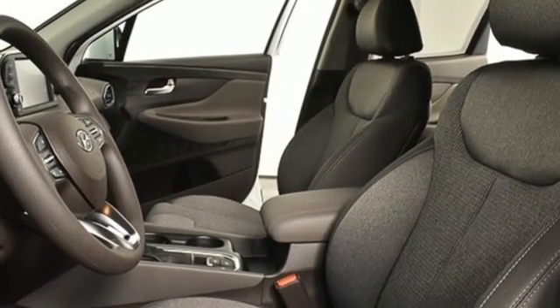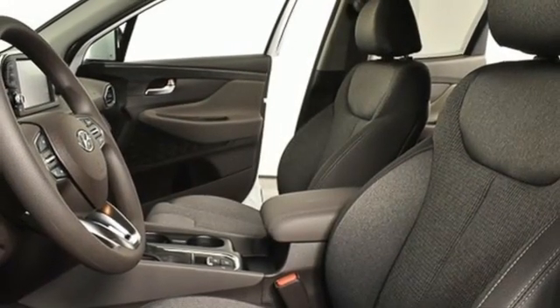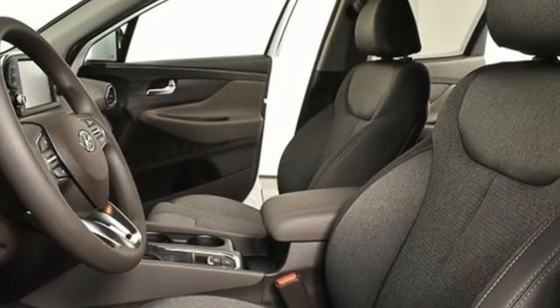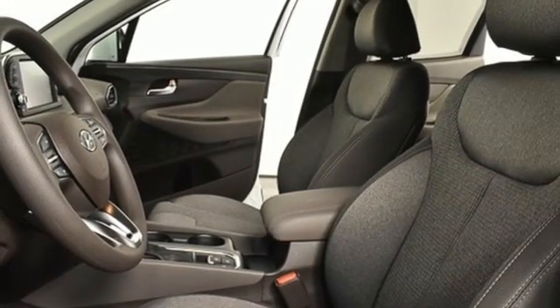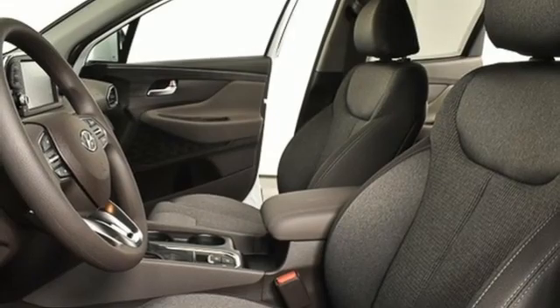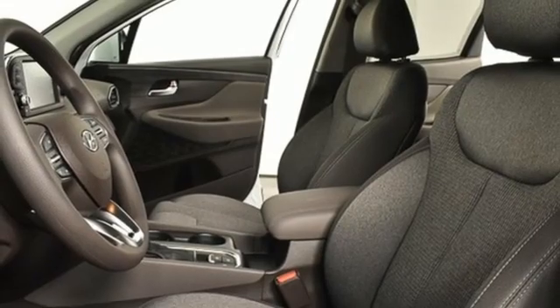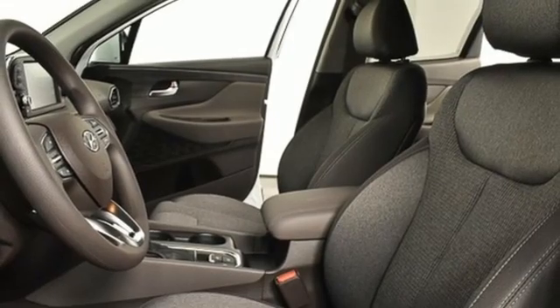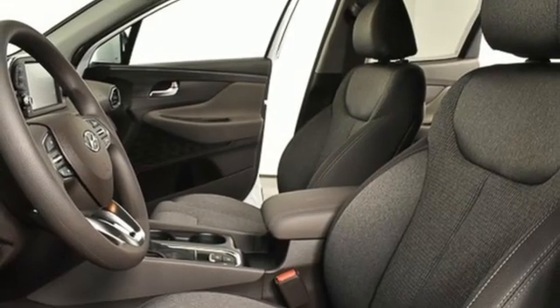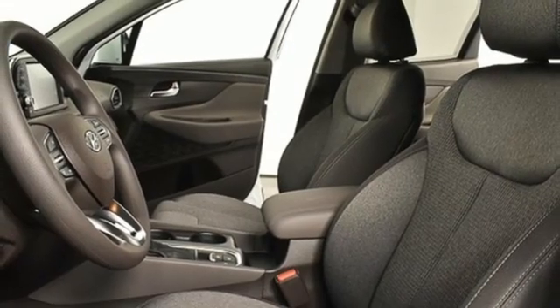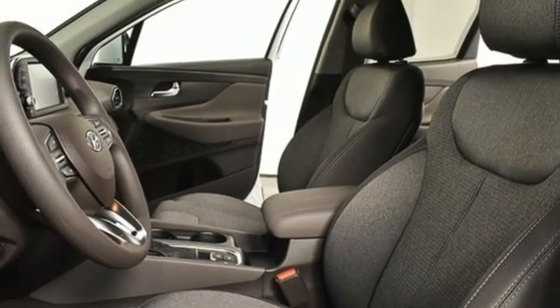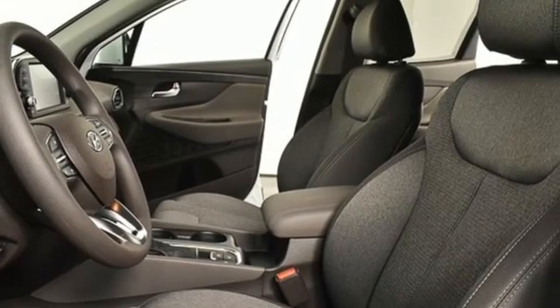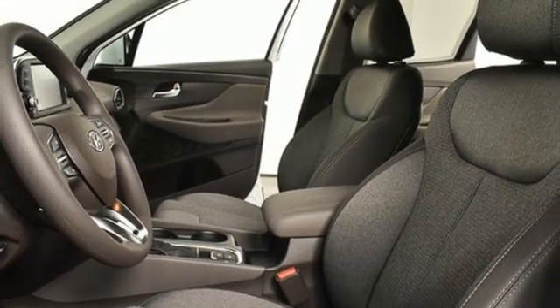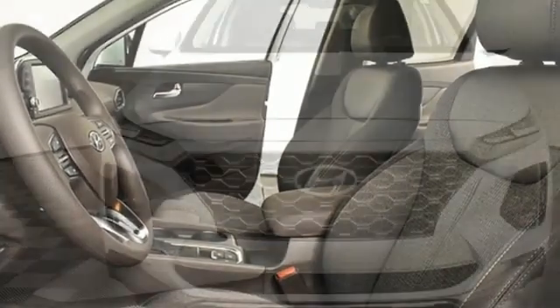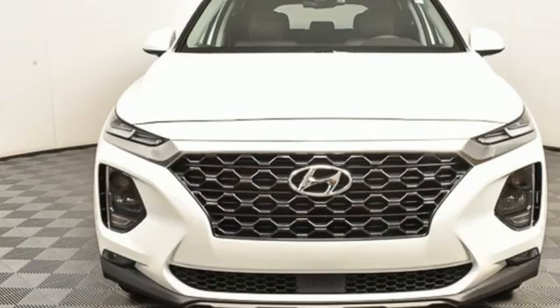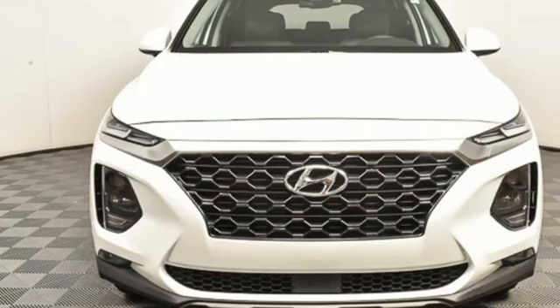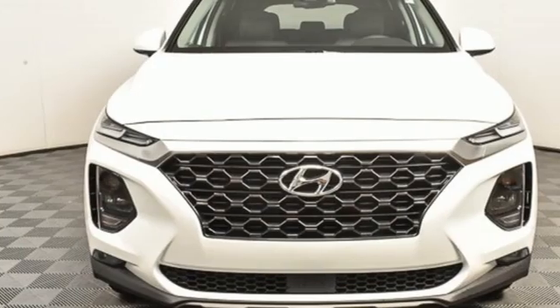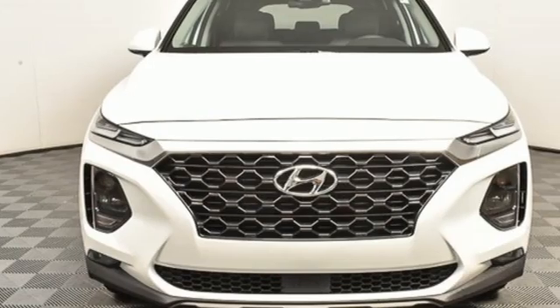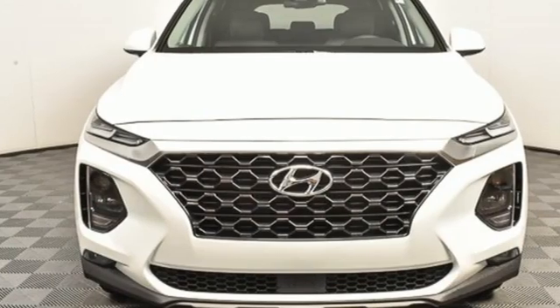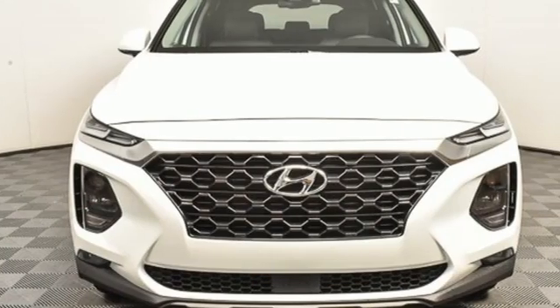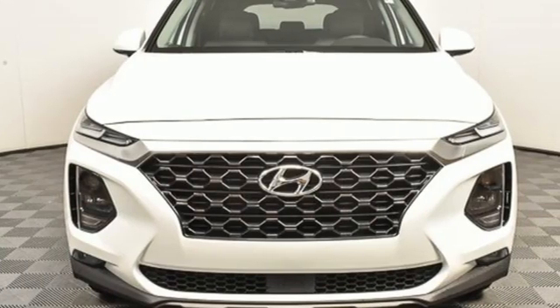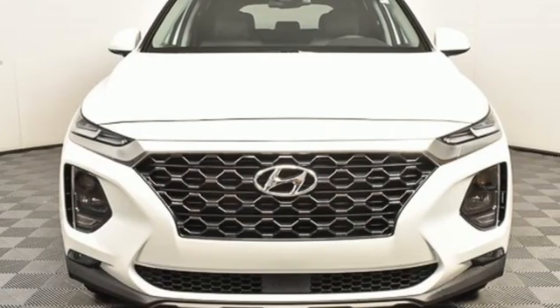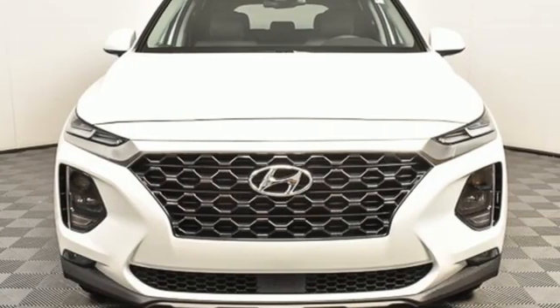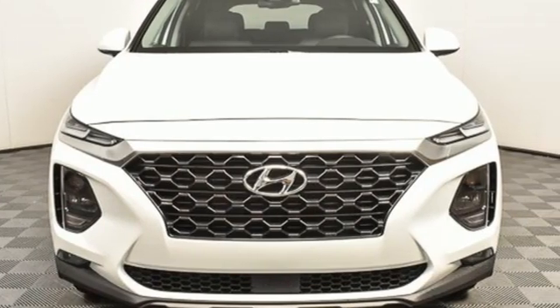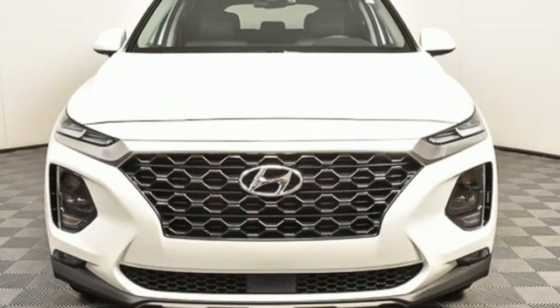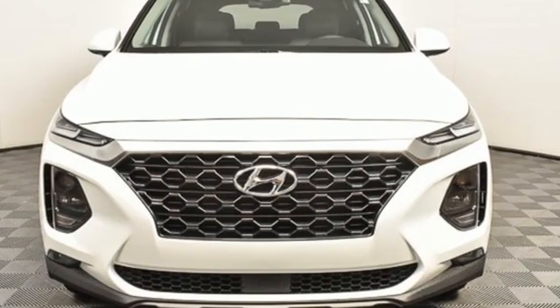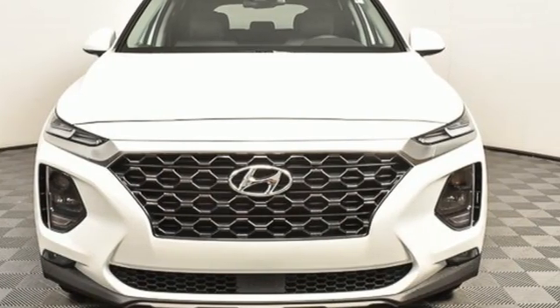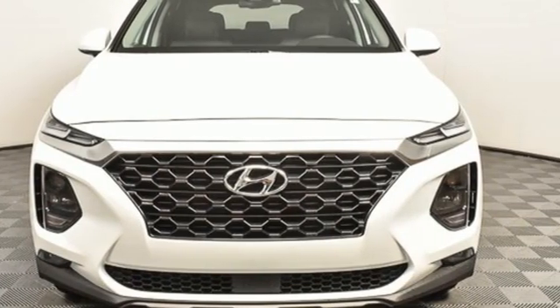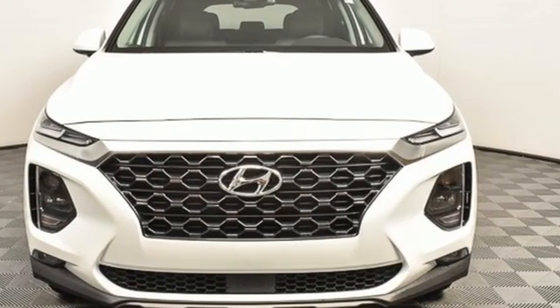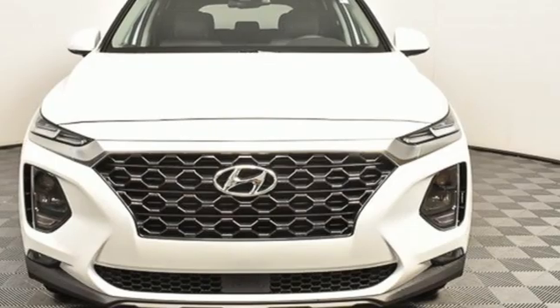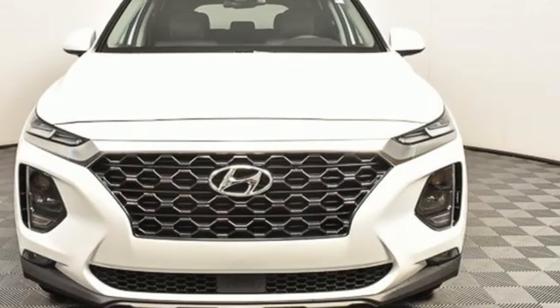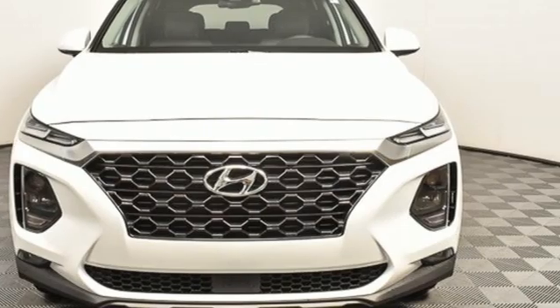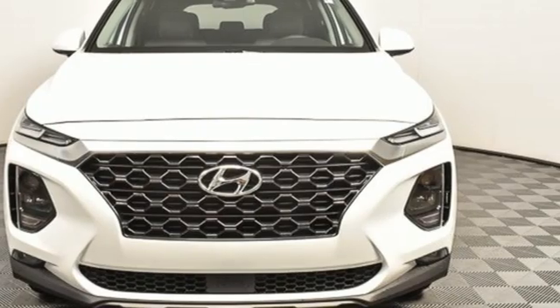Hyundai's attention to detail means a better driving experience for you. See what it can do for you when you take it for a test drive.